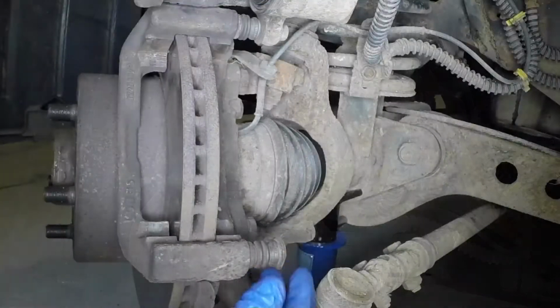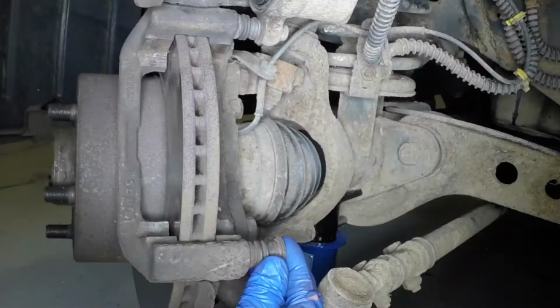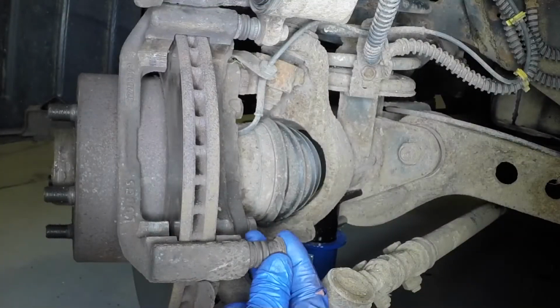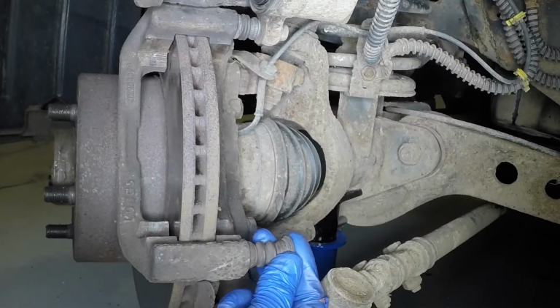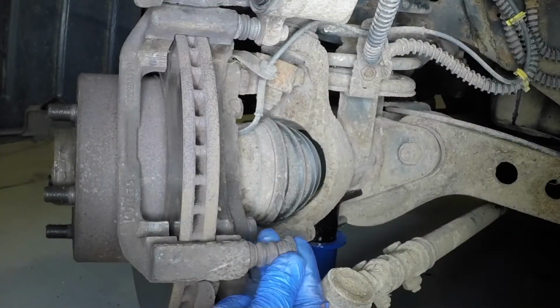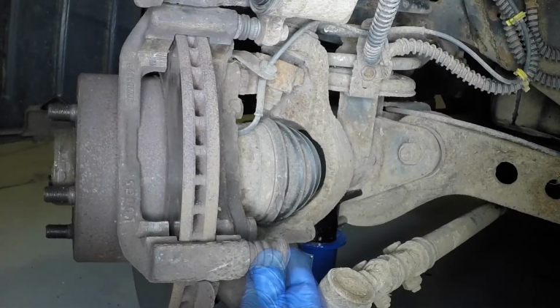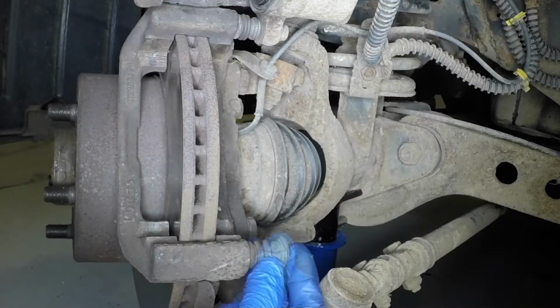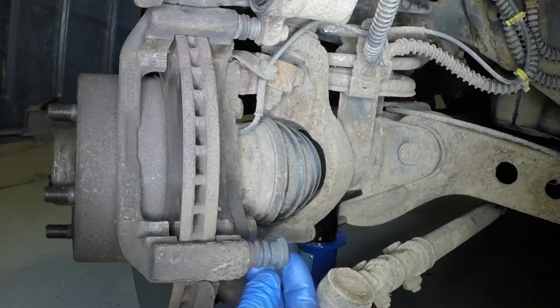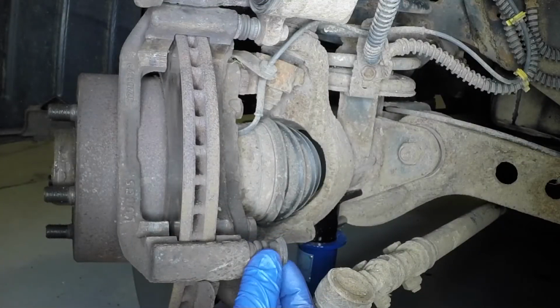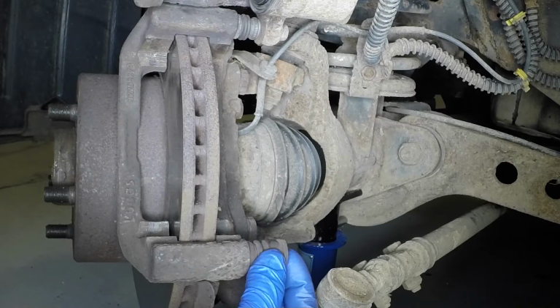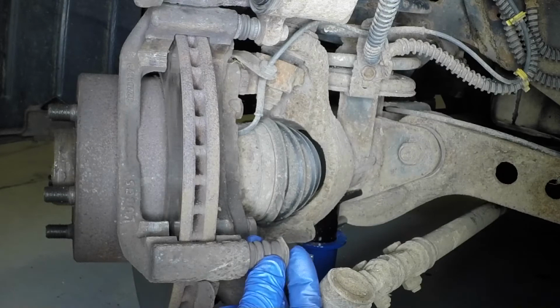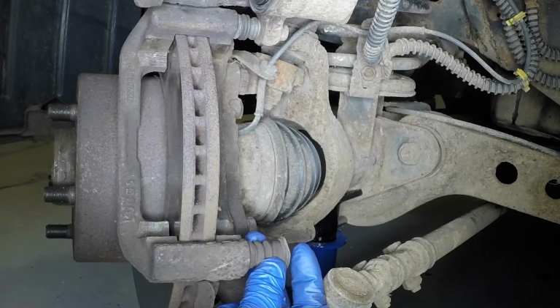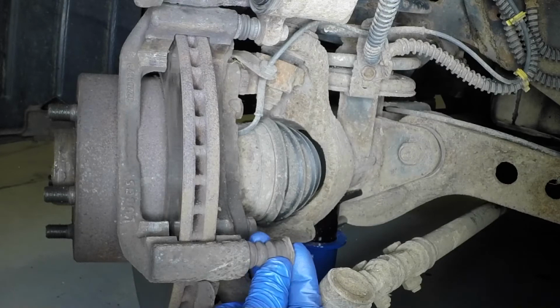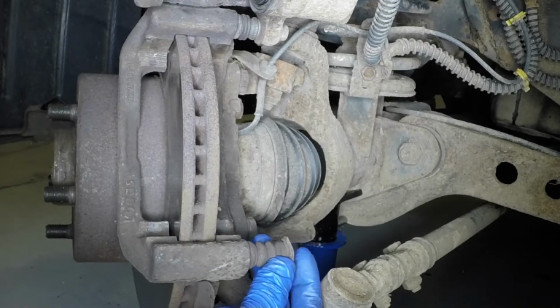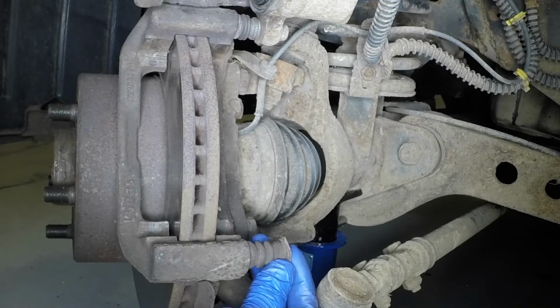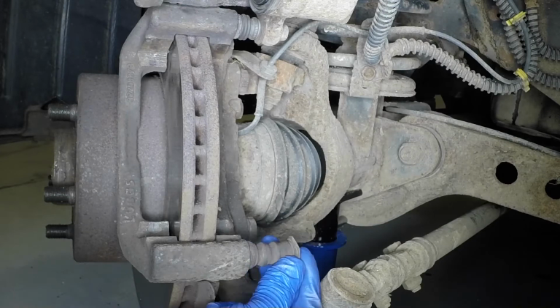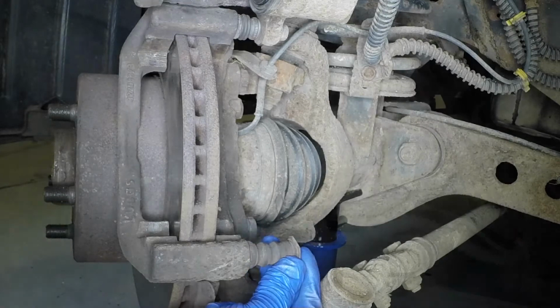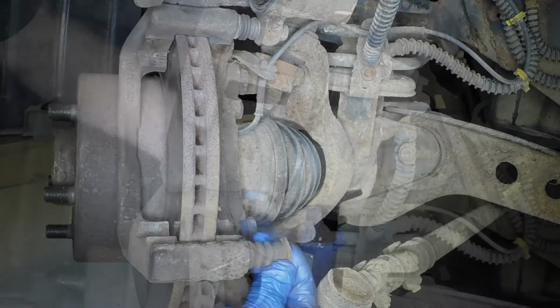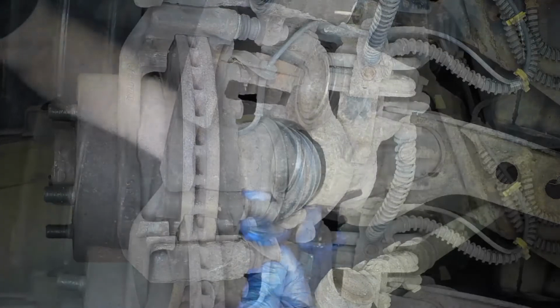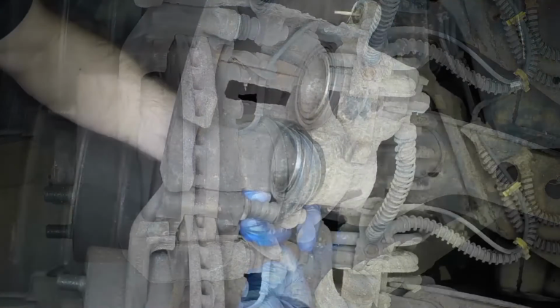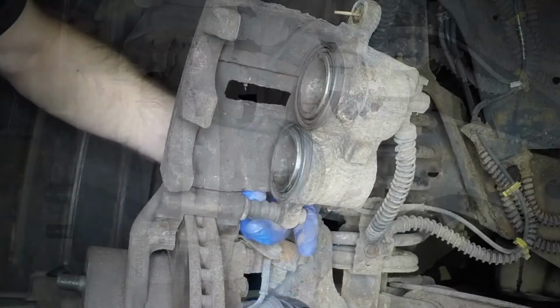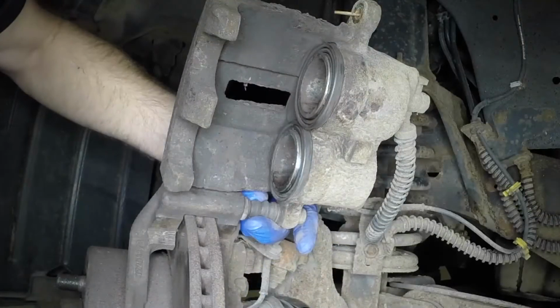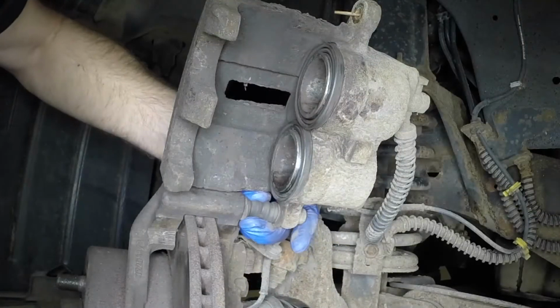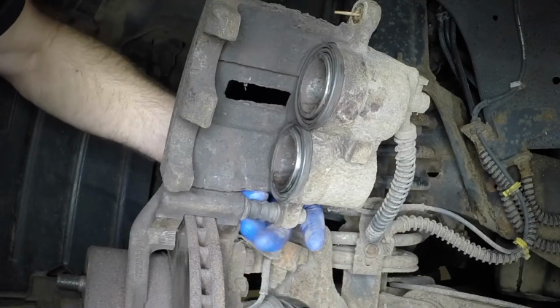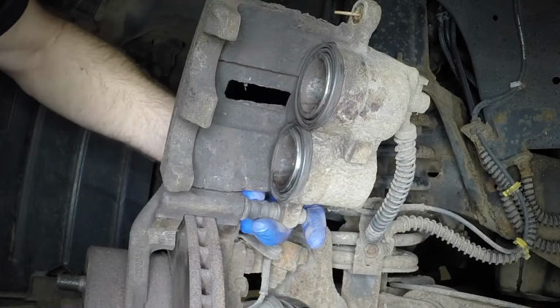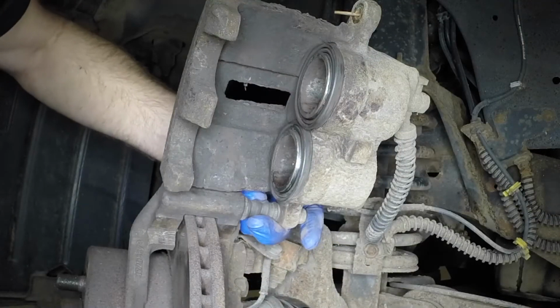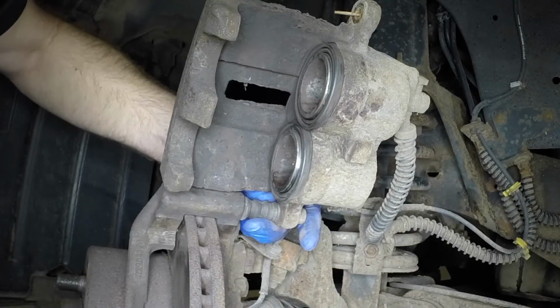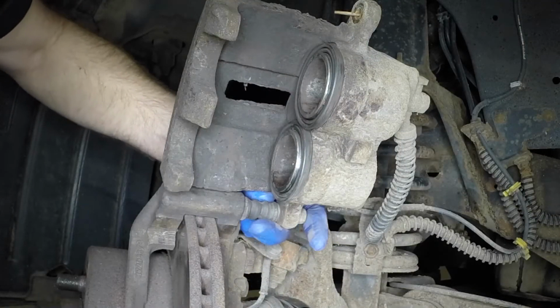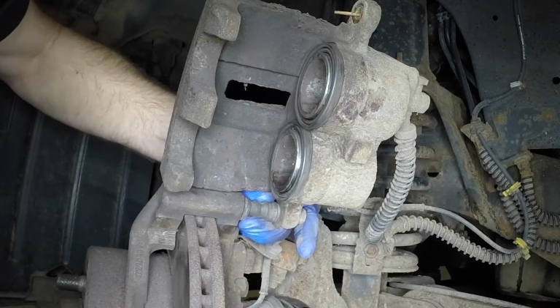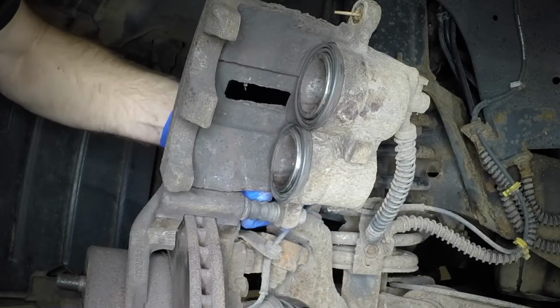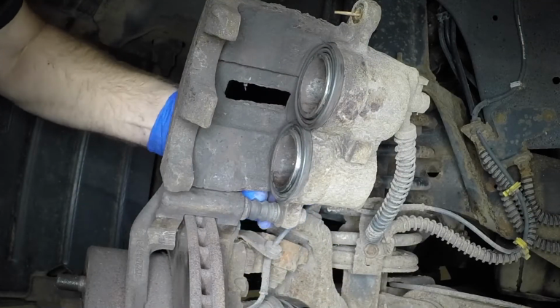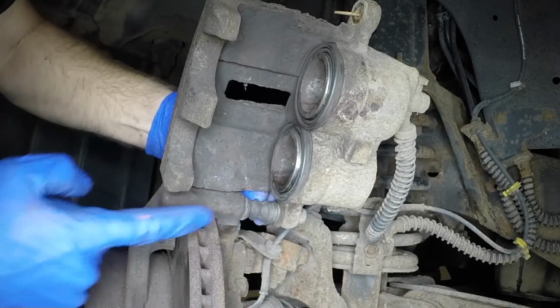Check that the guide pins slide easily in the bracket and that the rubber gaiters are not damaged.